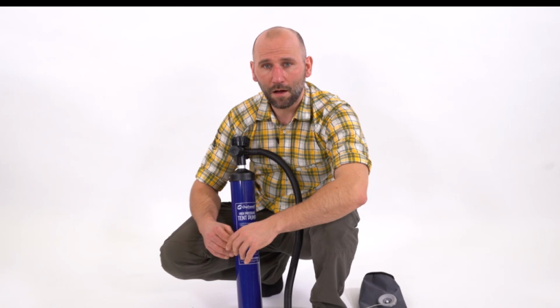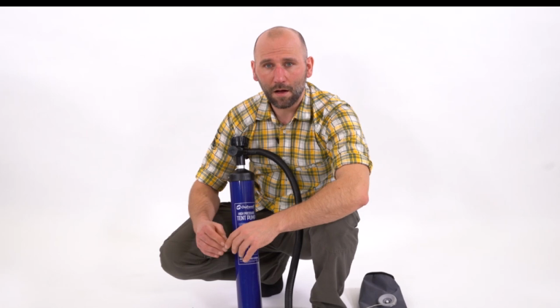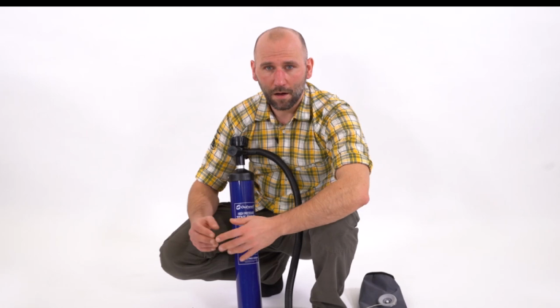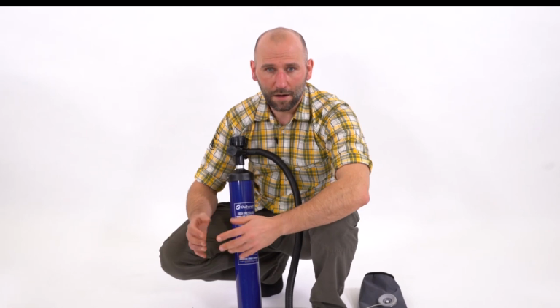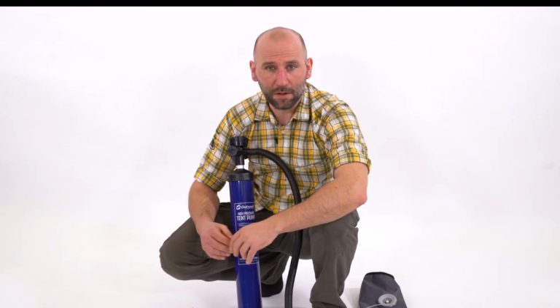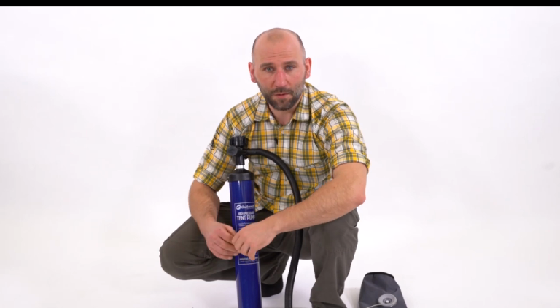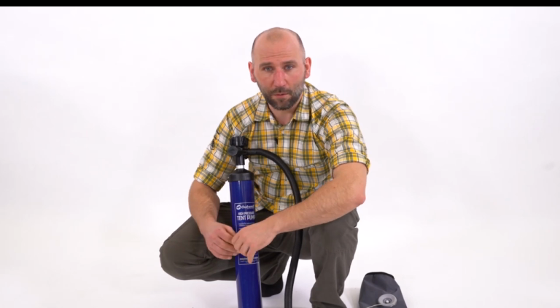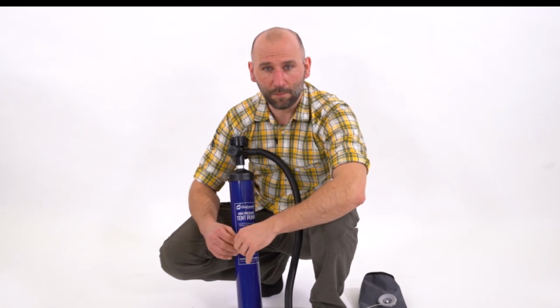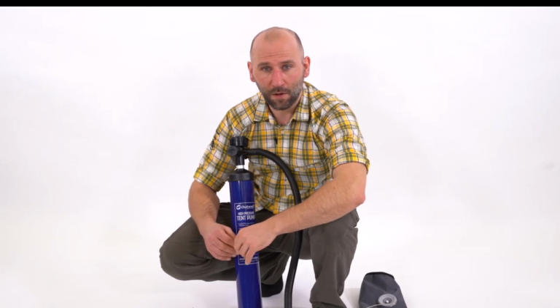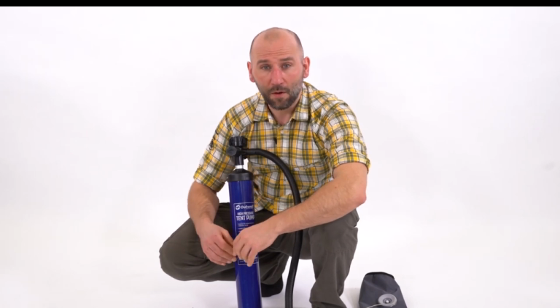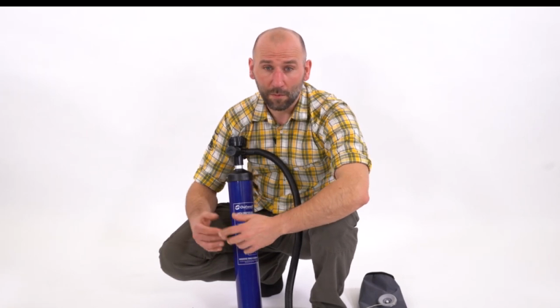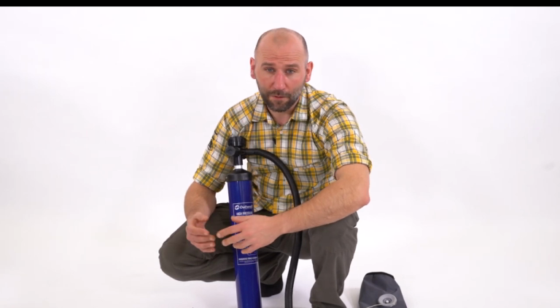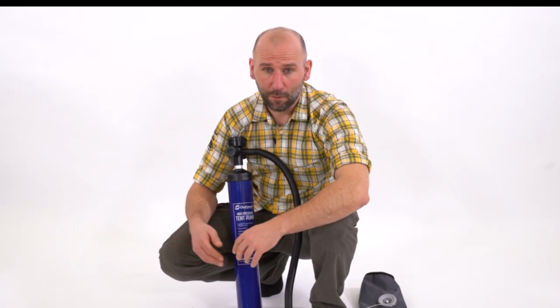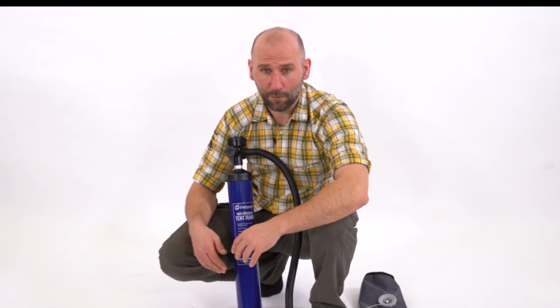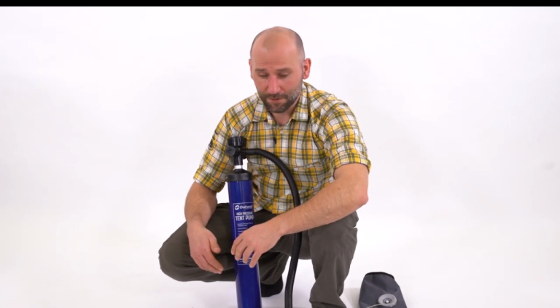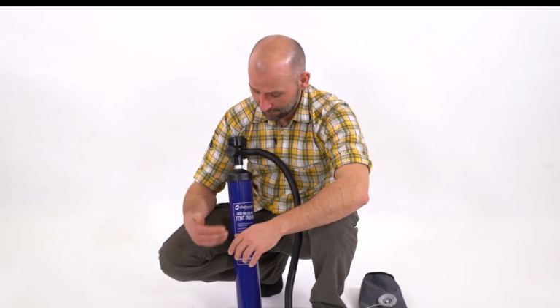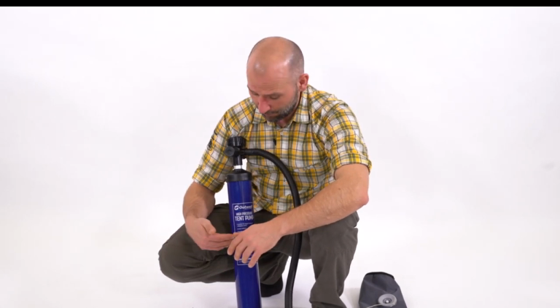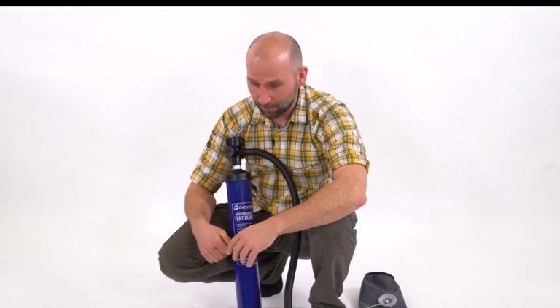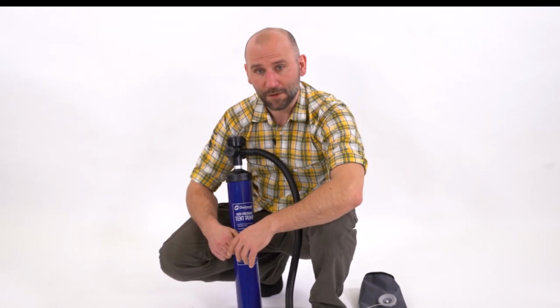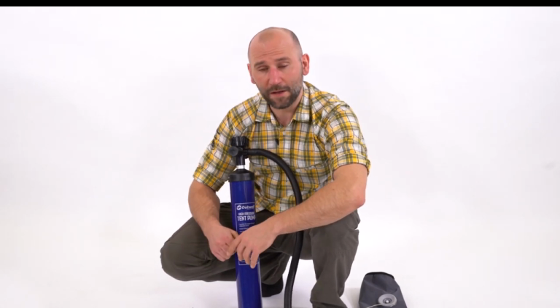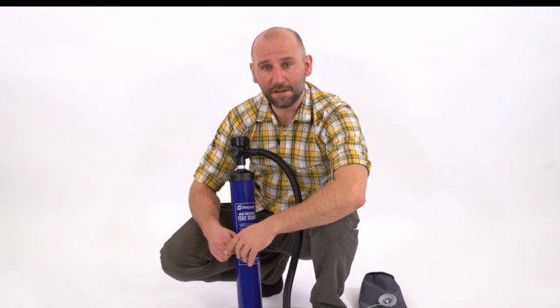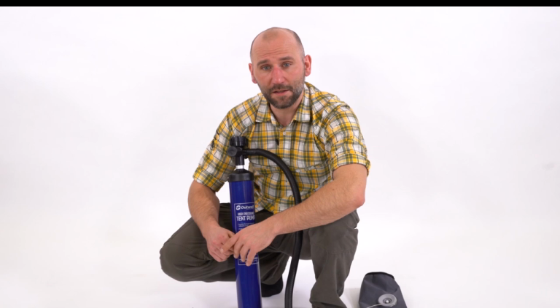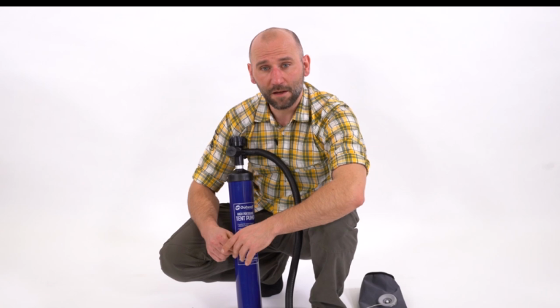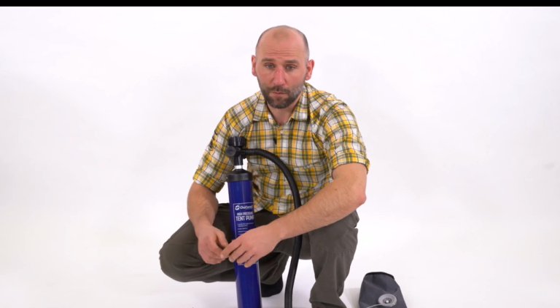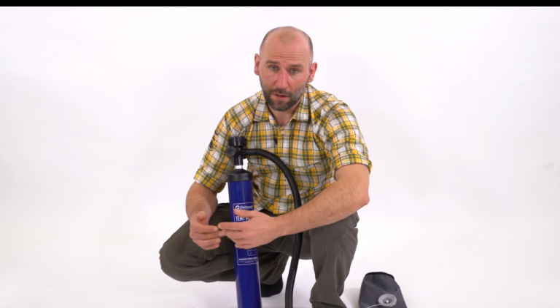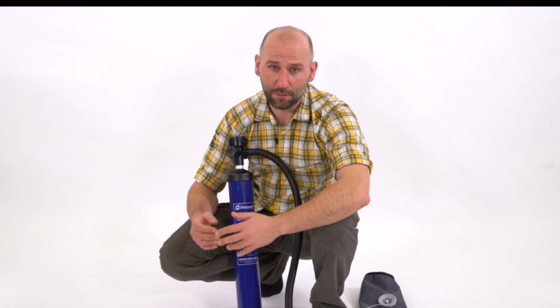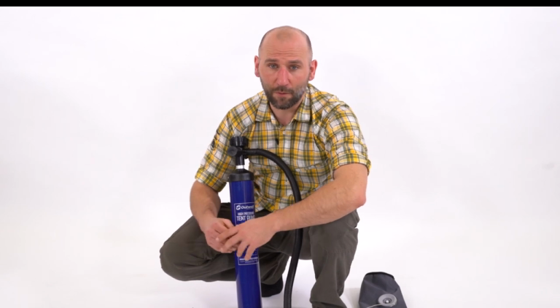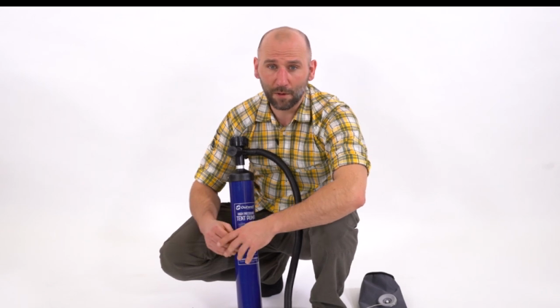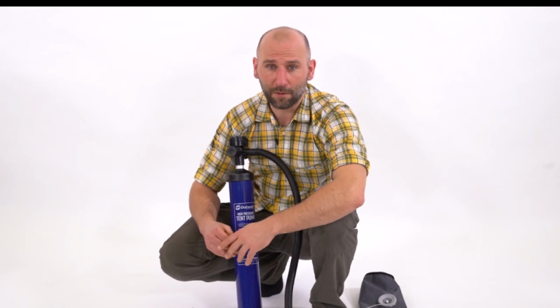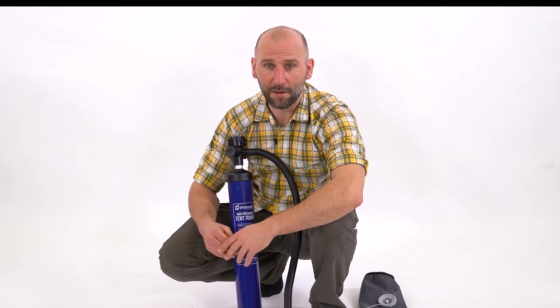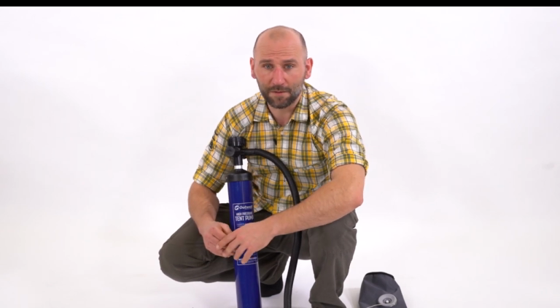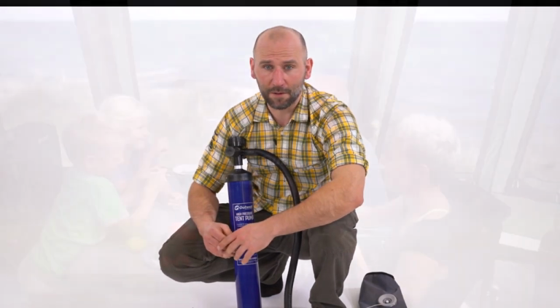Hi, welcome to Artwell. We made a few upgrades to a tent pump for 2019 and we would like to inform you about them in this video.